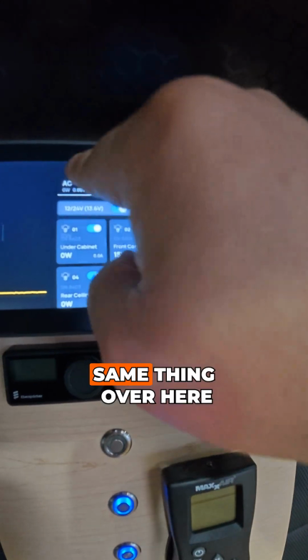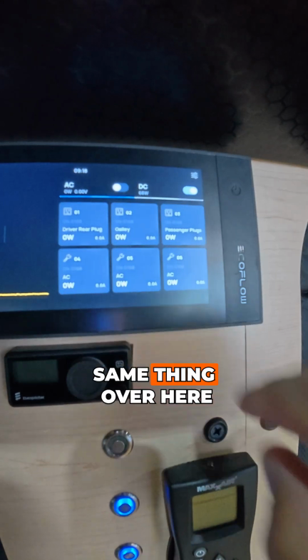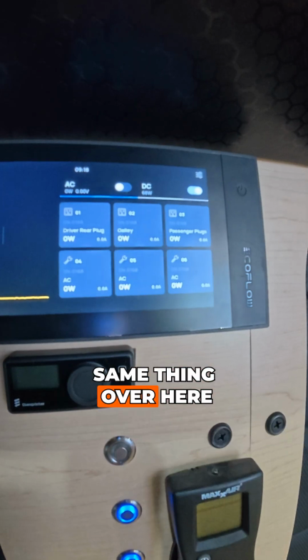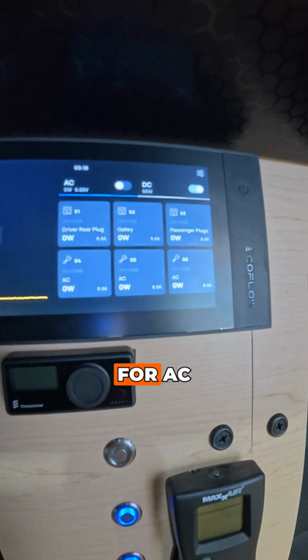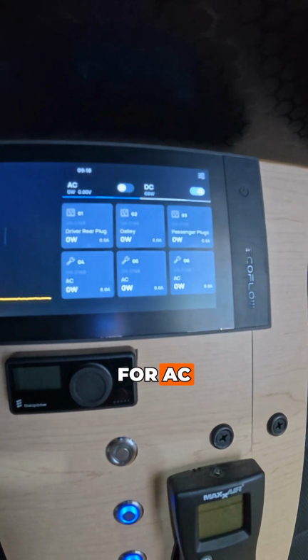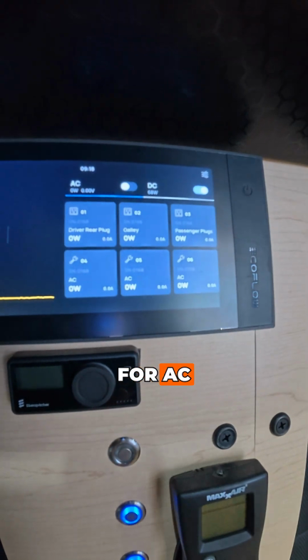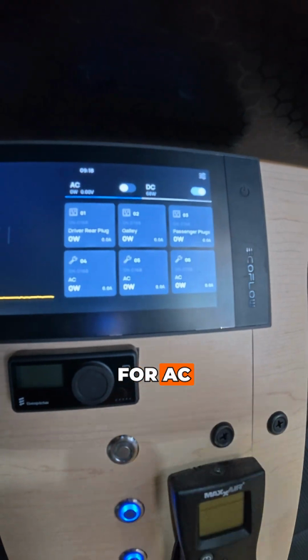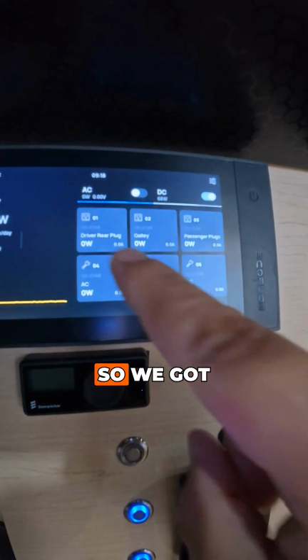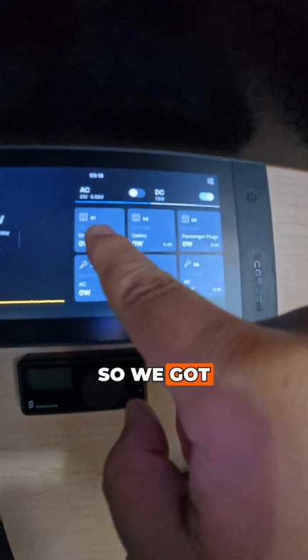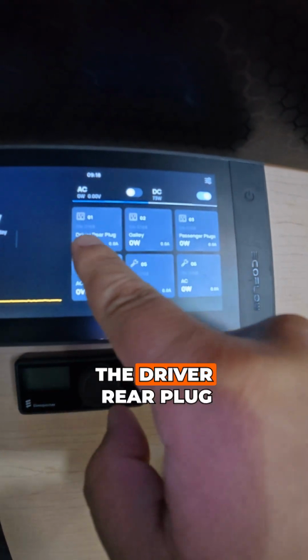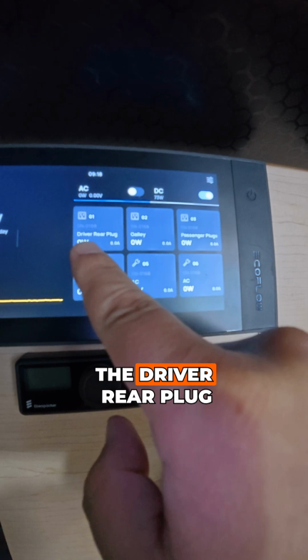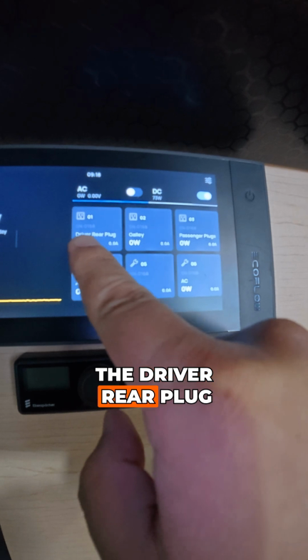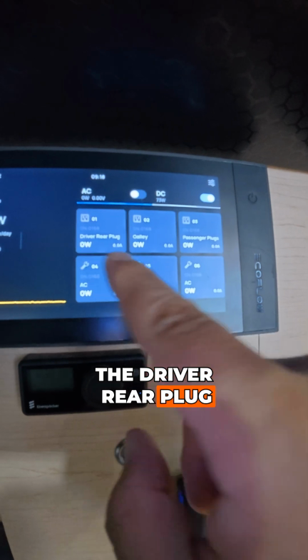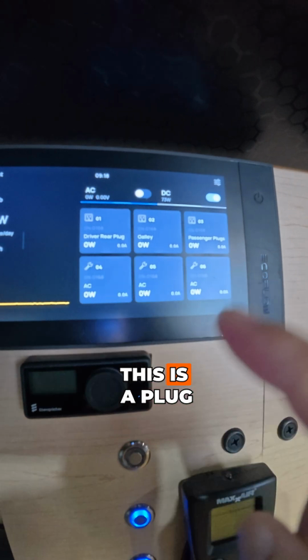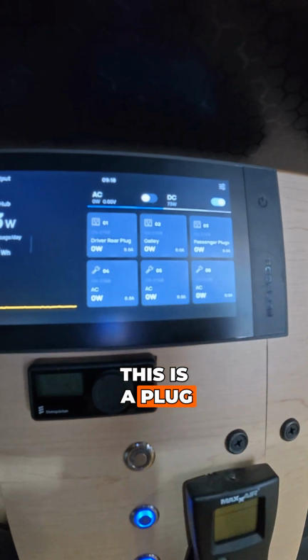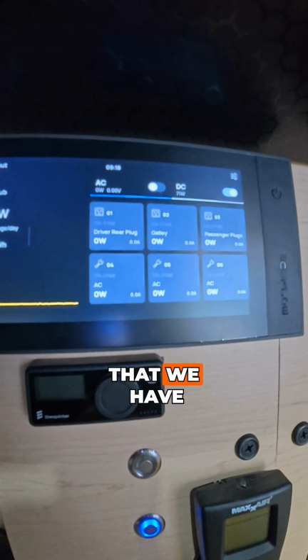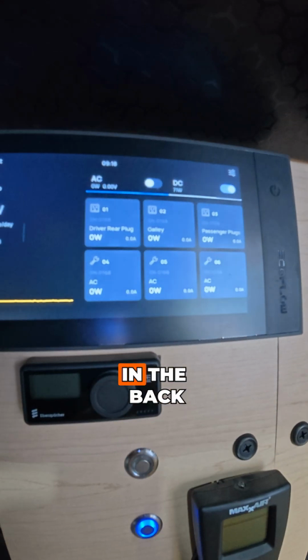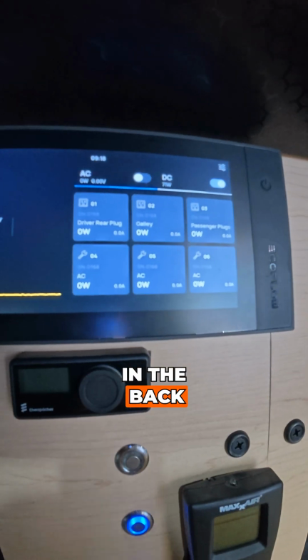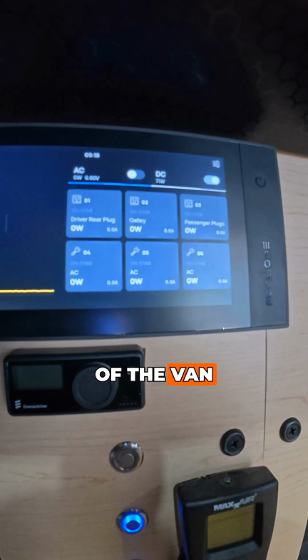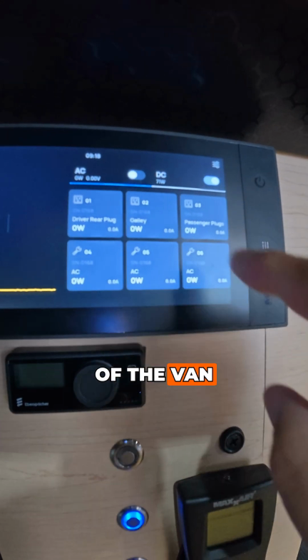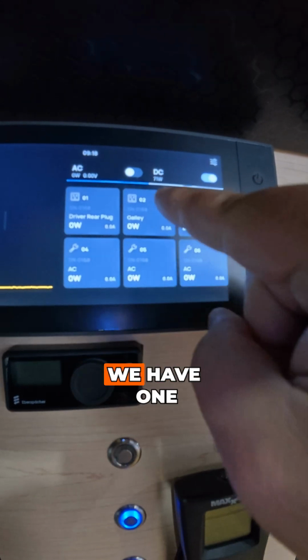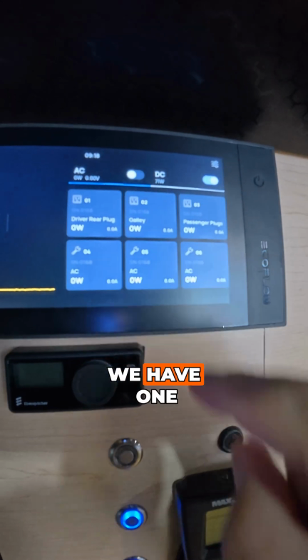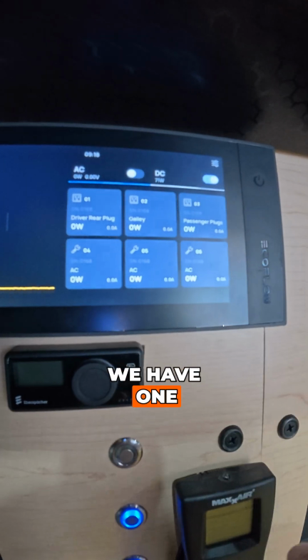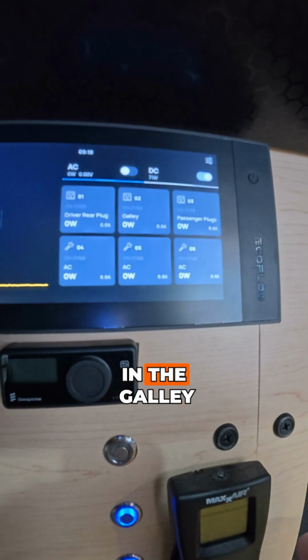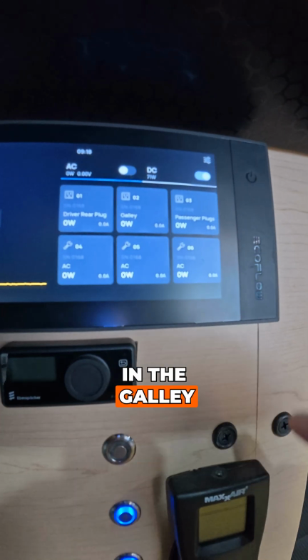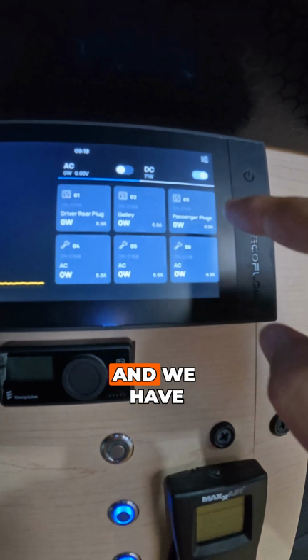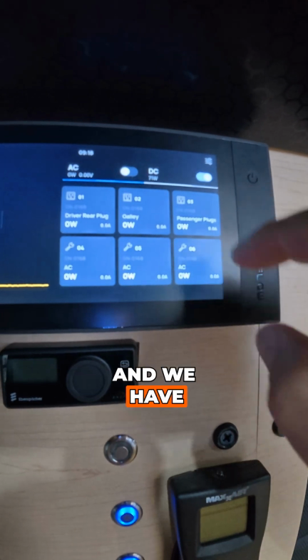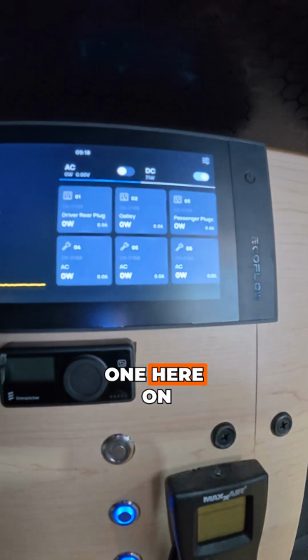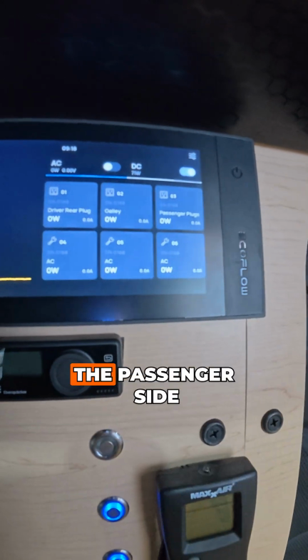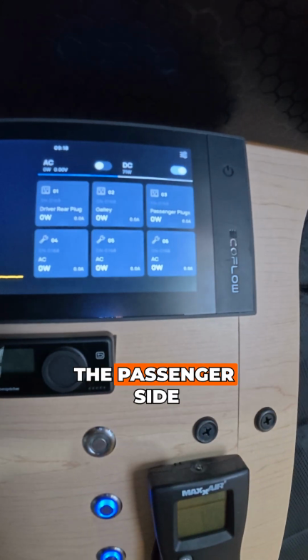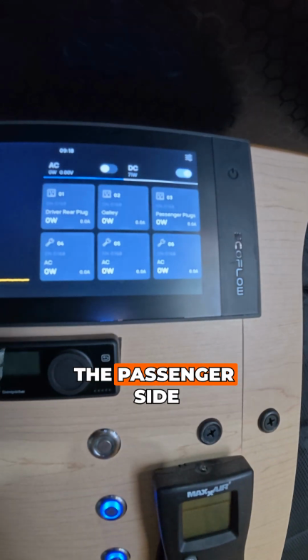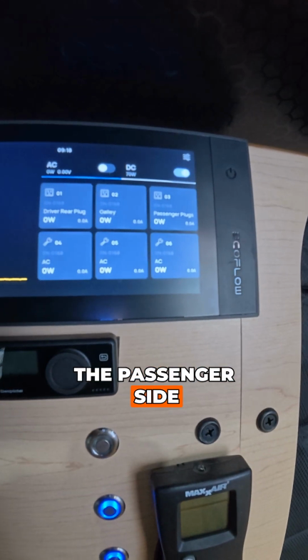Same thing over here for AC. We've got the driver rear plug — that's a plug we have in the back of the van. We have one in the galley and we have one on the passenger side.